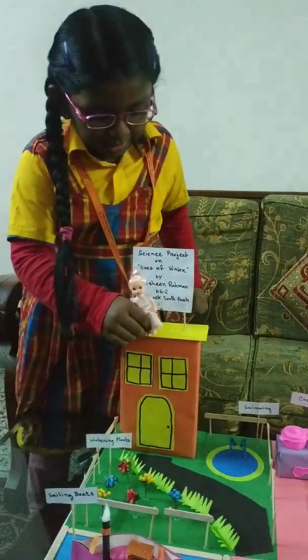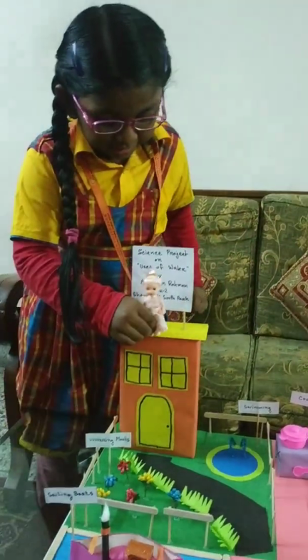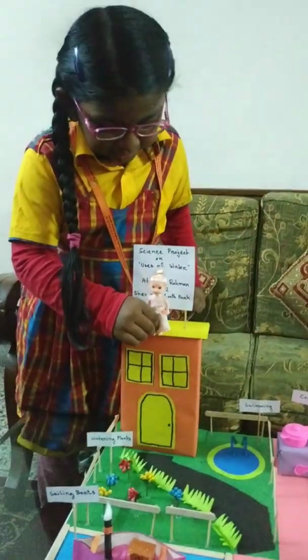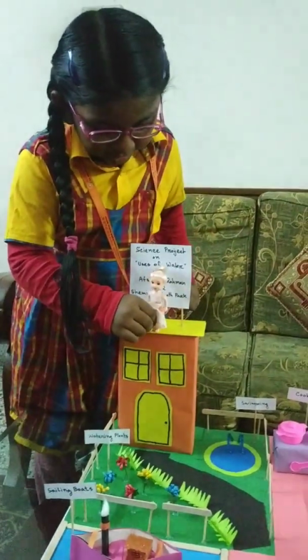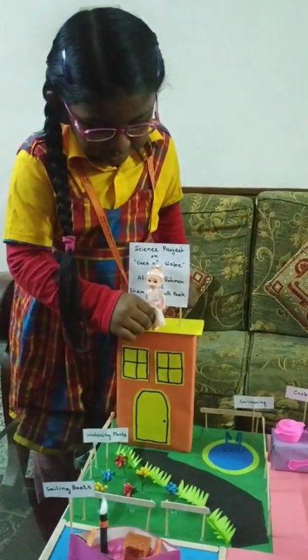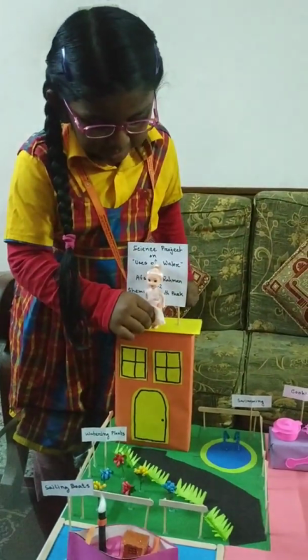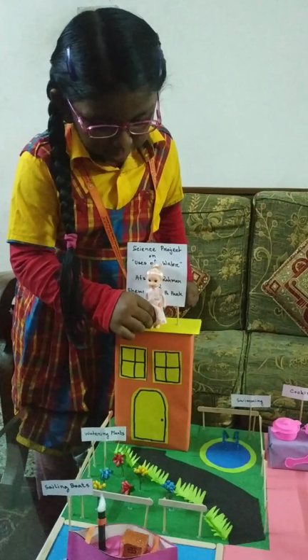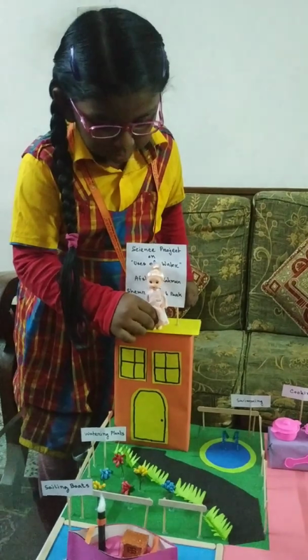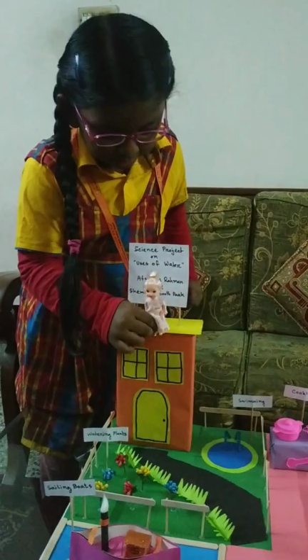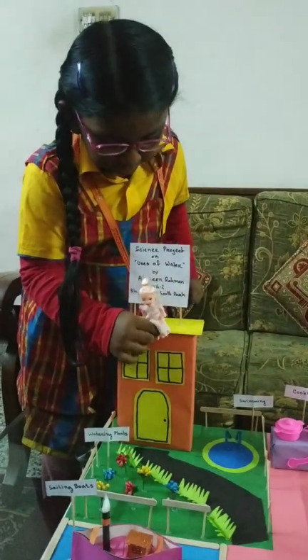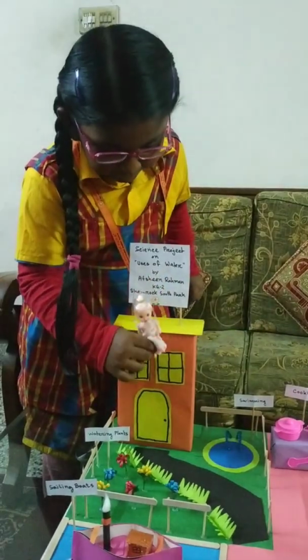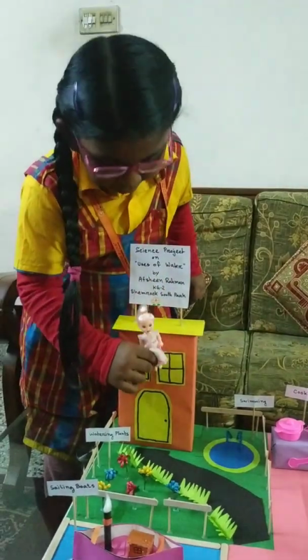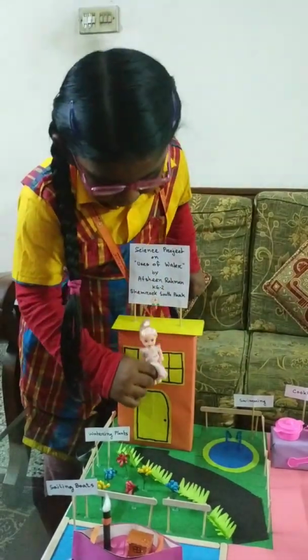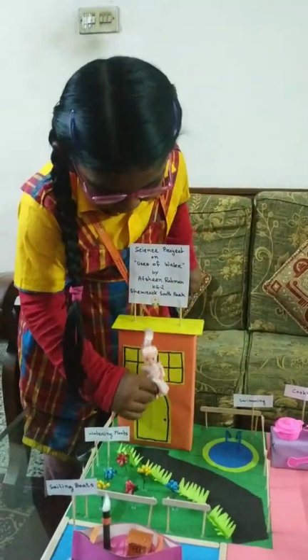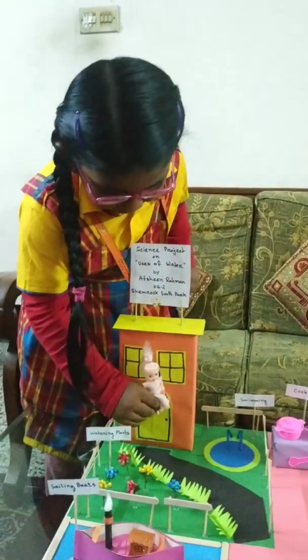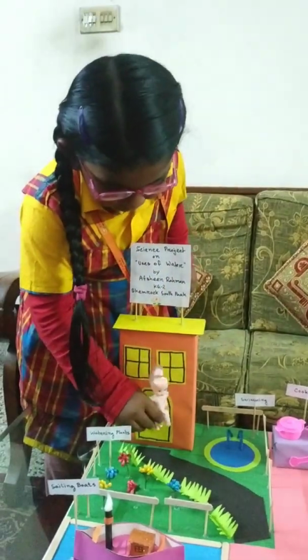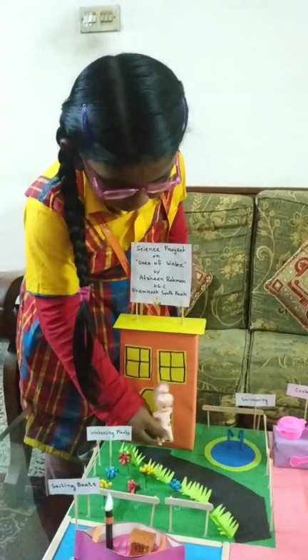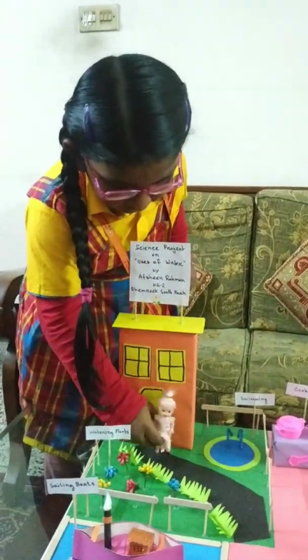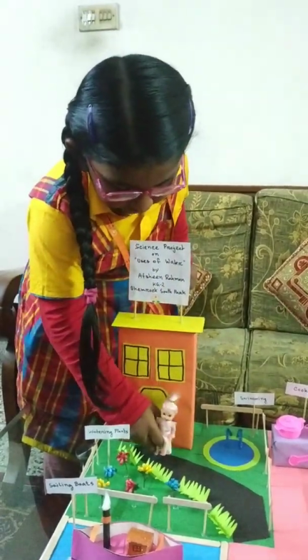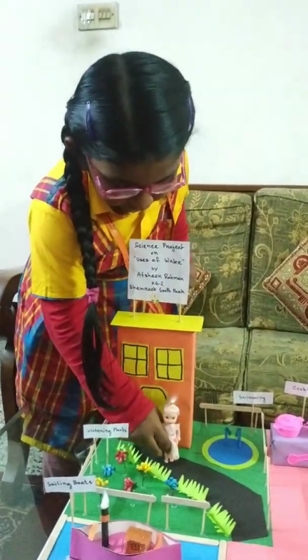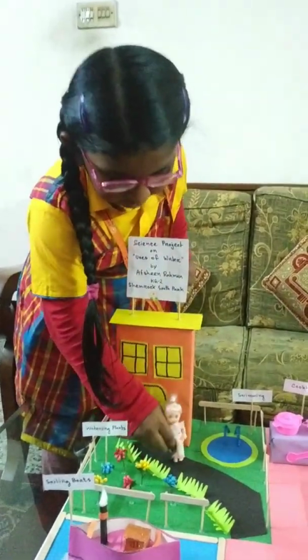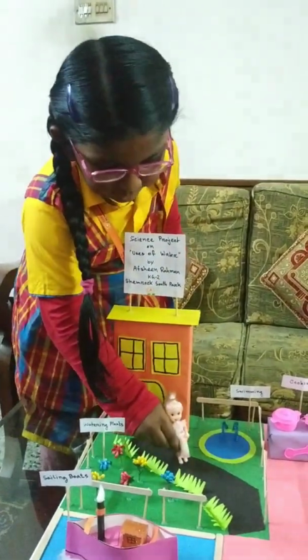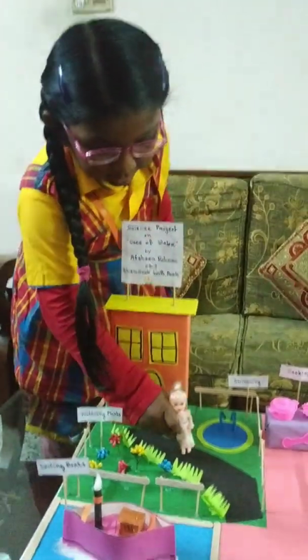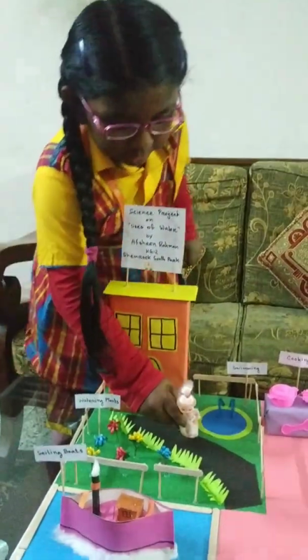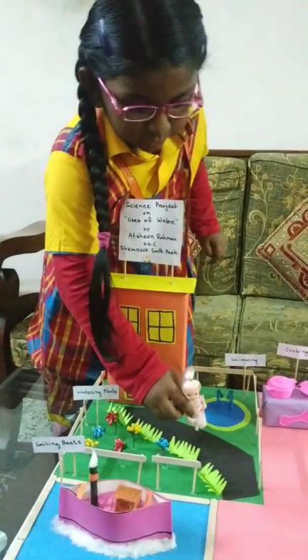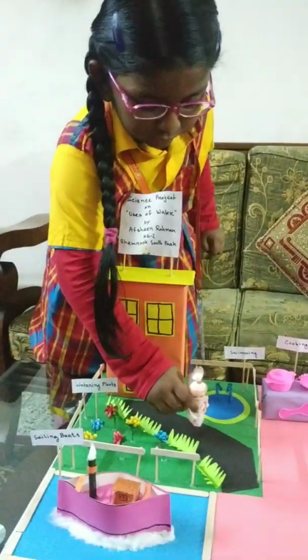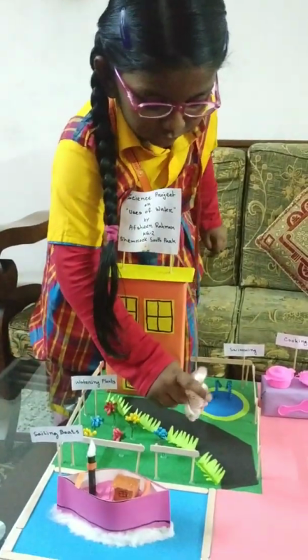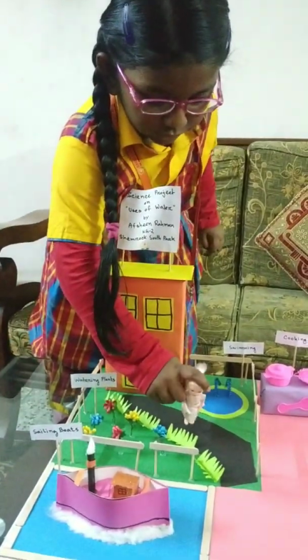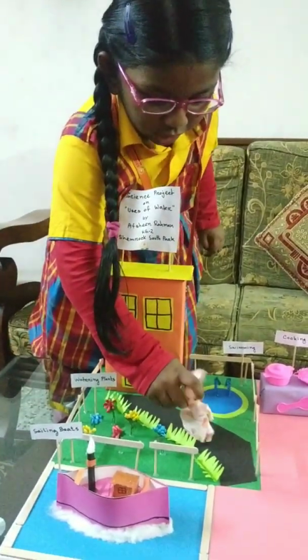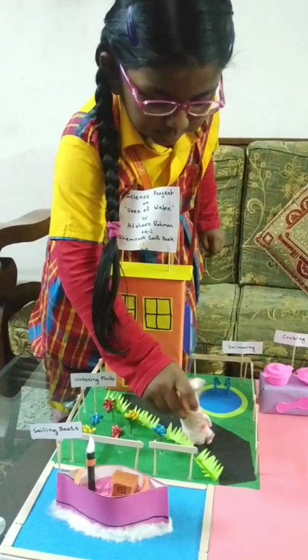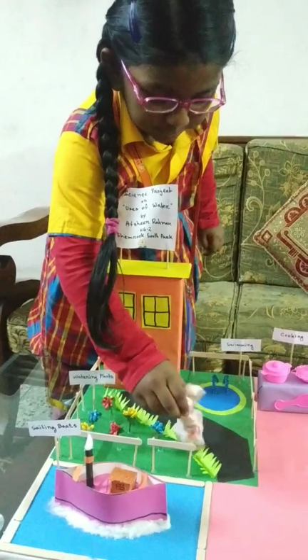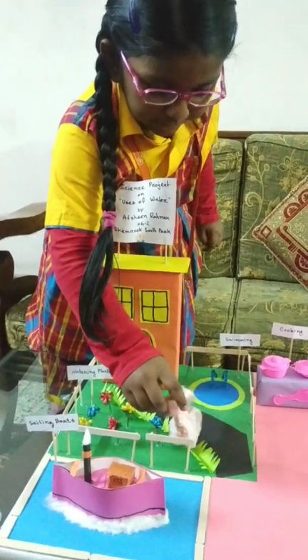It's a nice day out. Let me wash my plants.